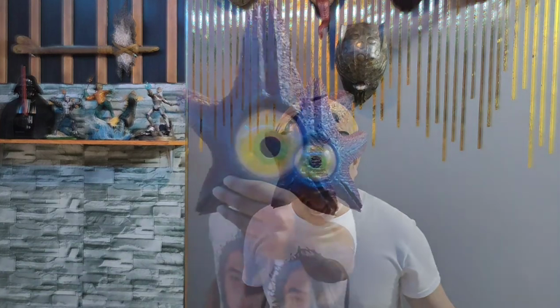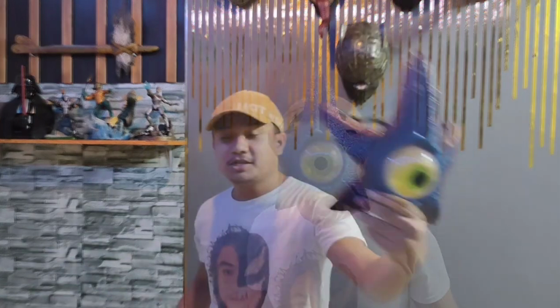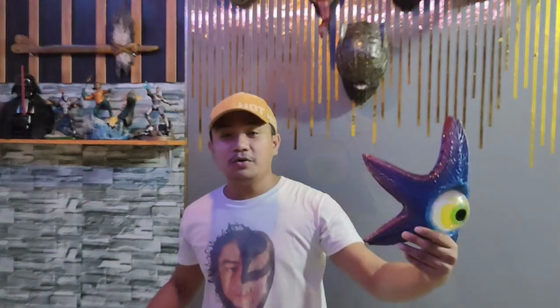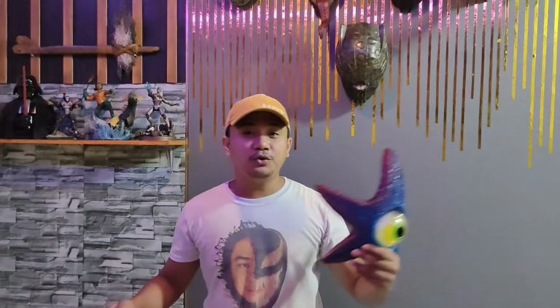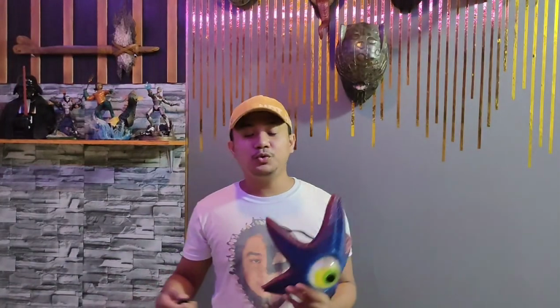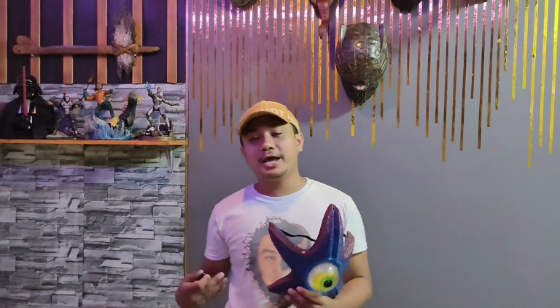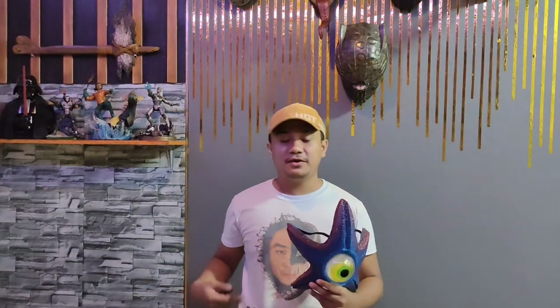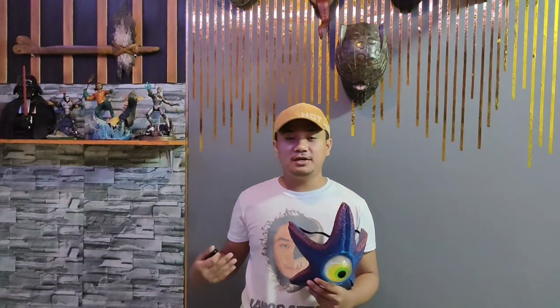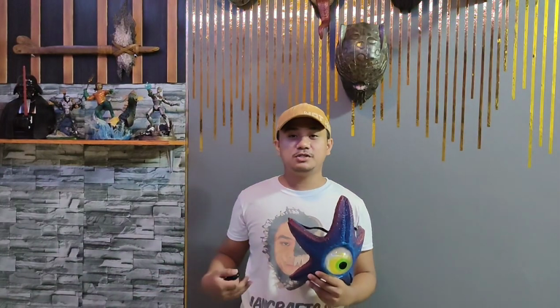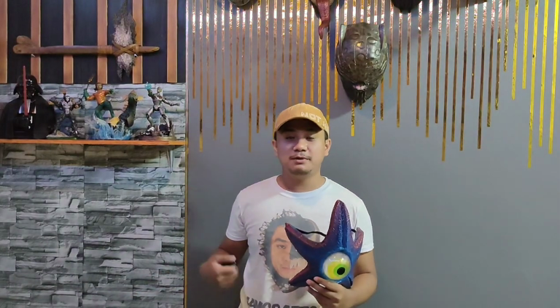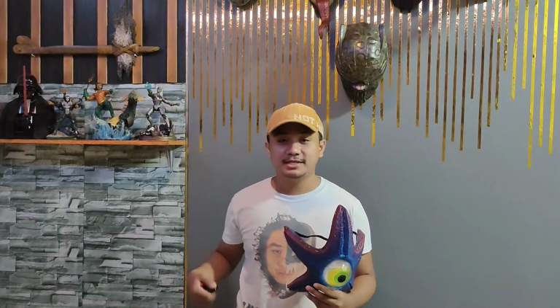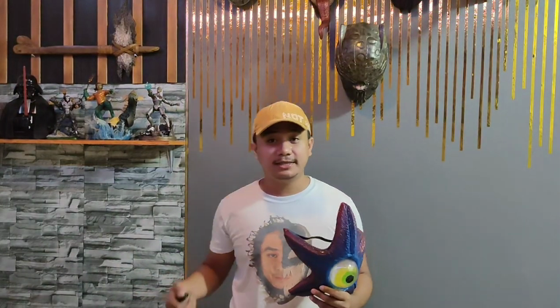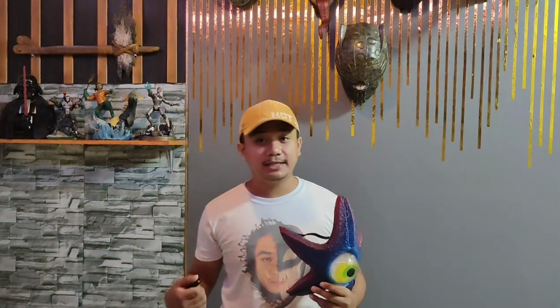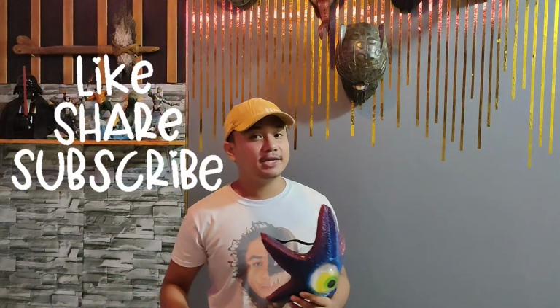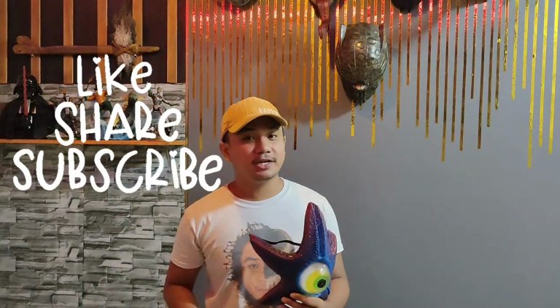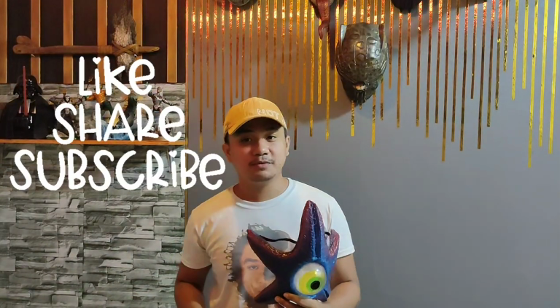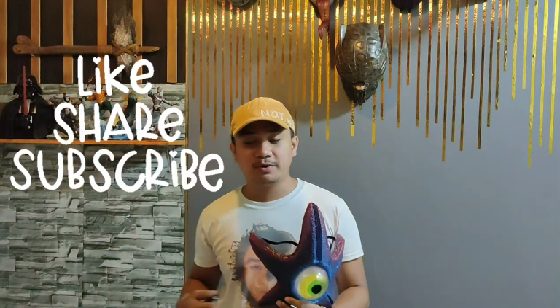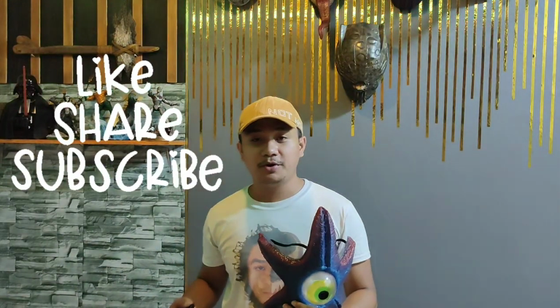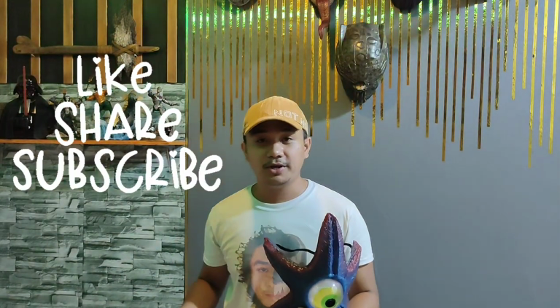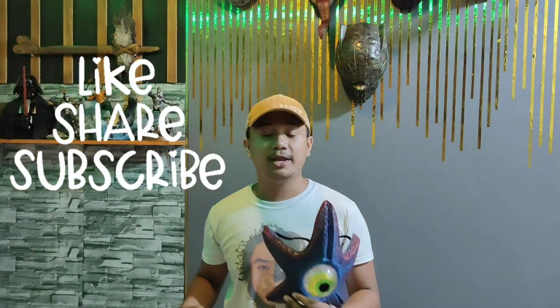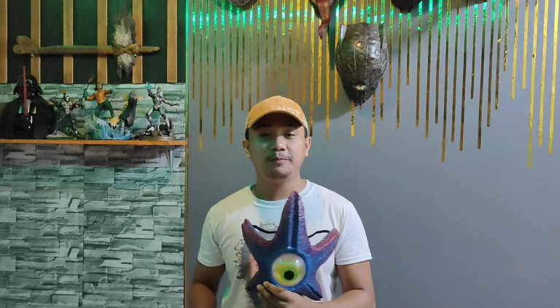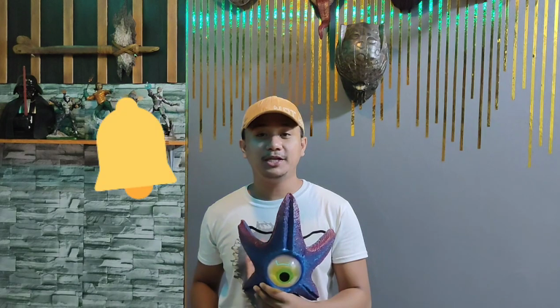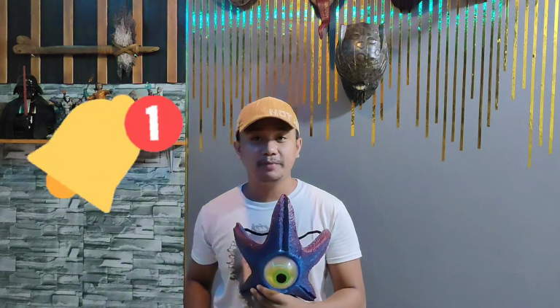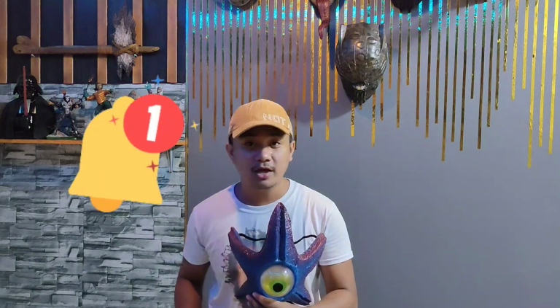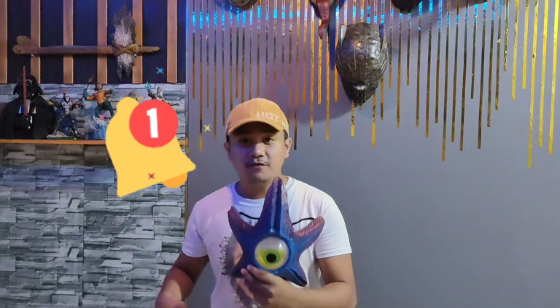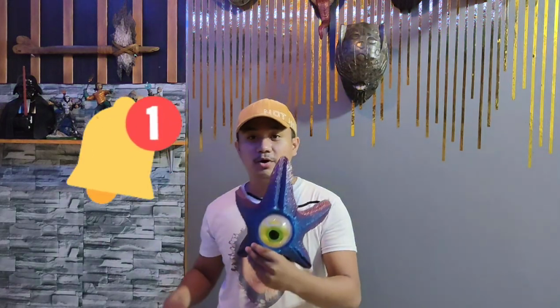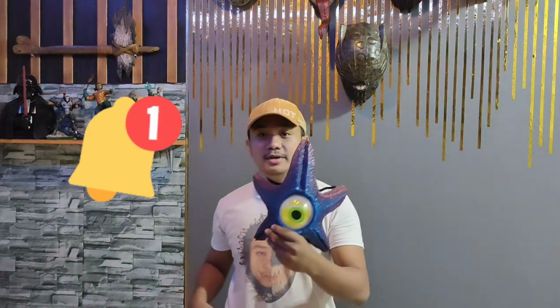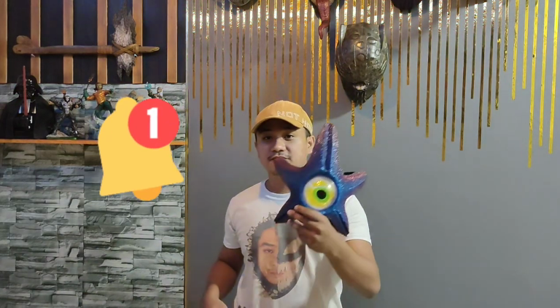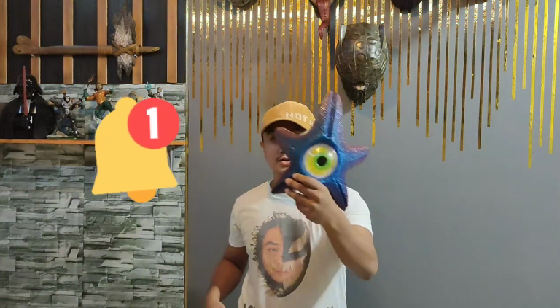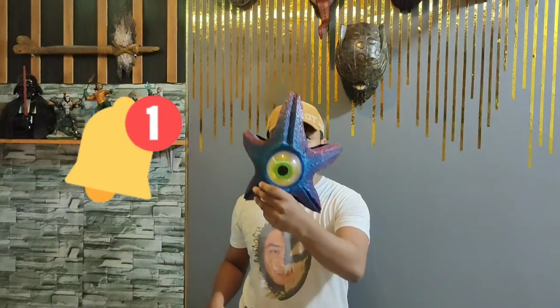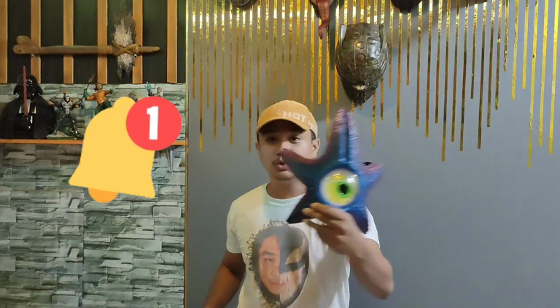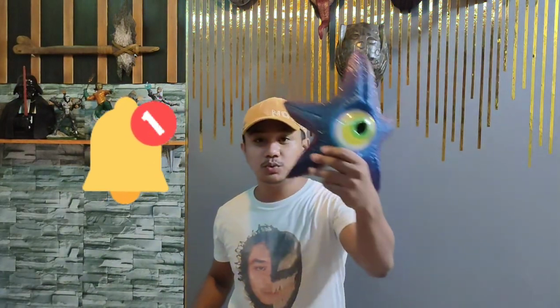If you do like my videos, please hit that like, share, and subscribe button and the notification bell for more amazing videos. Thank you!